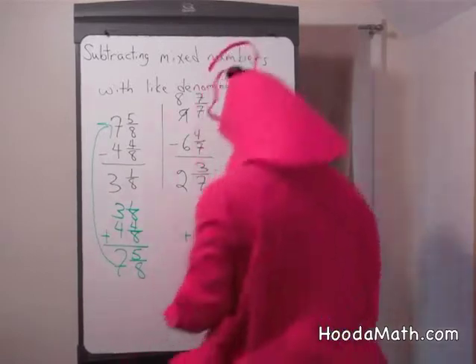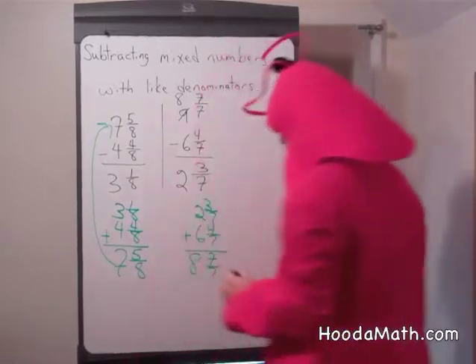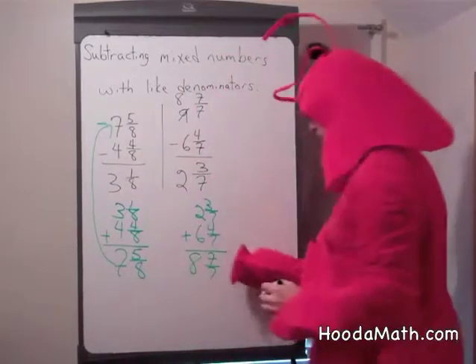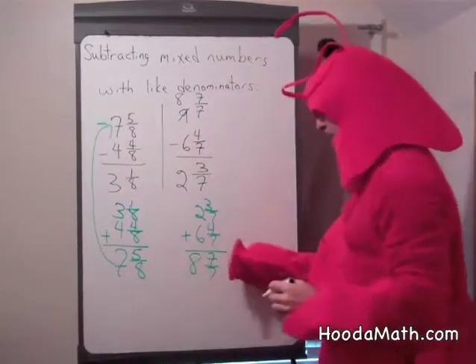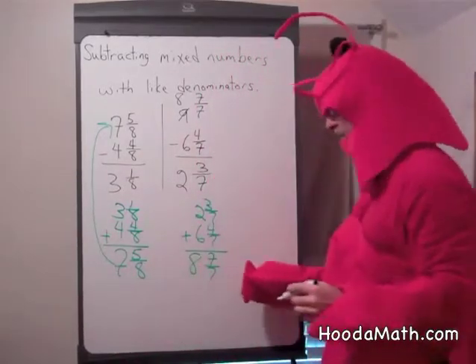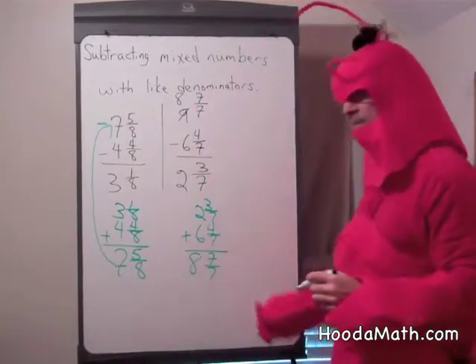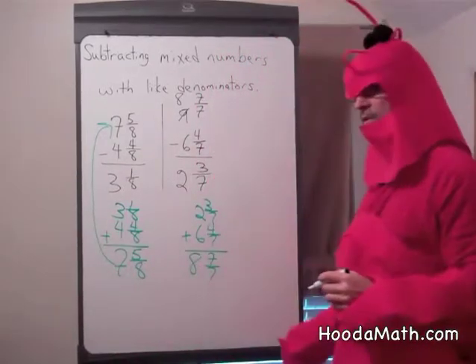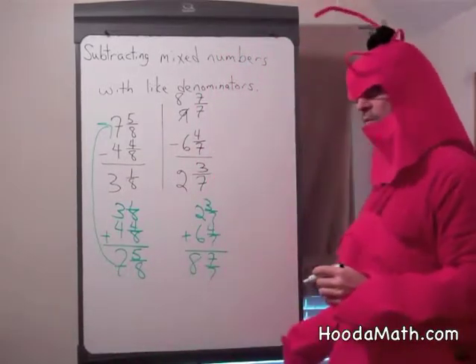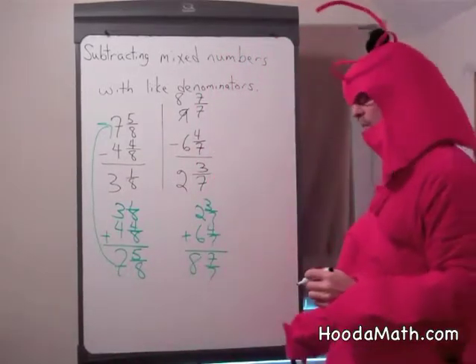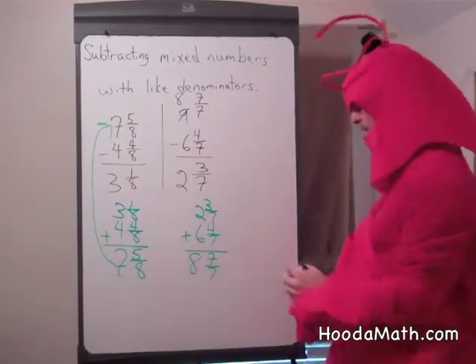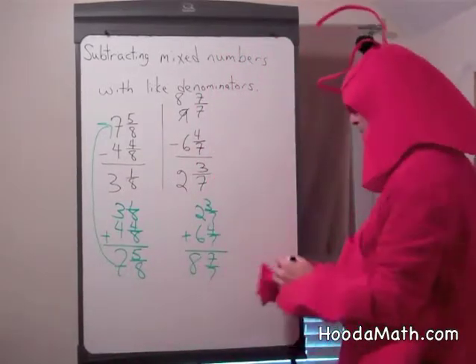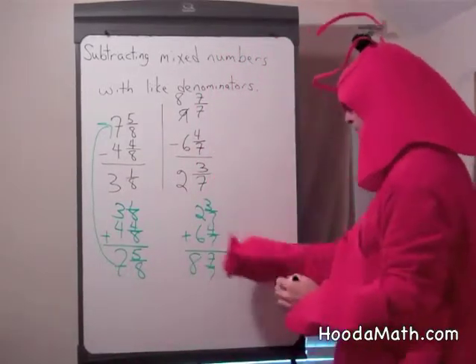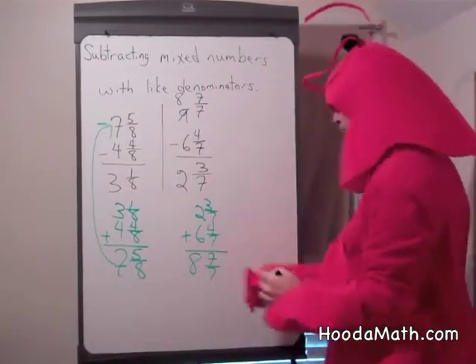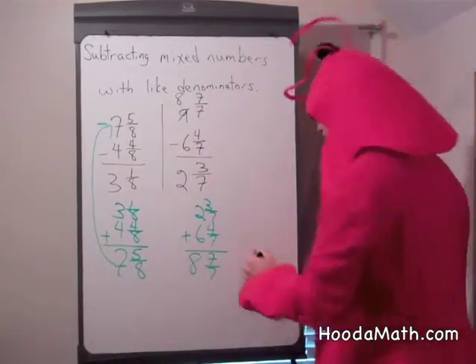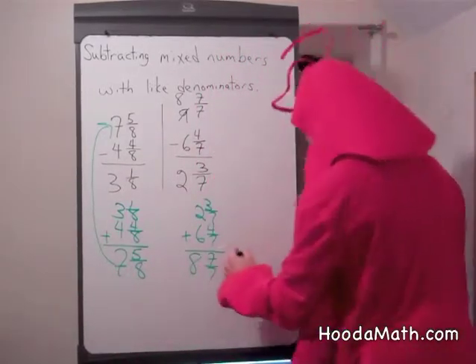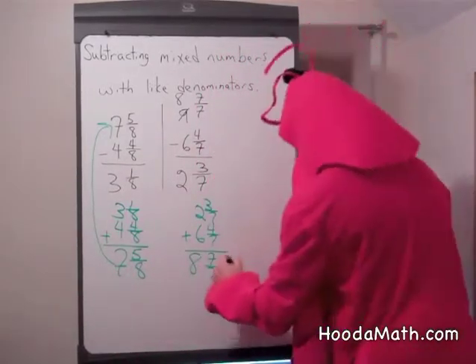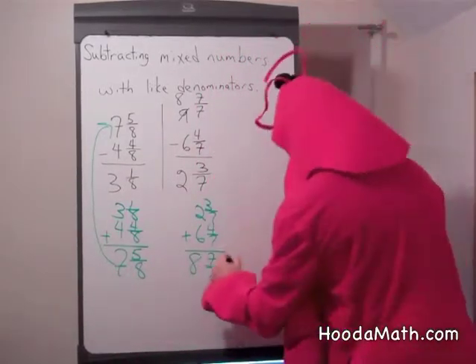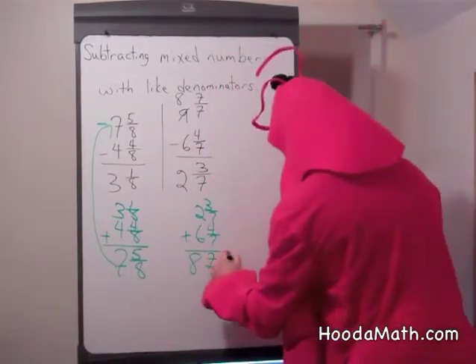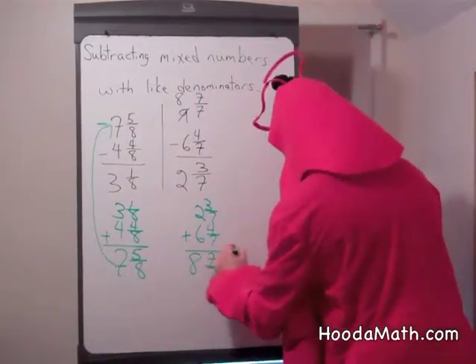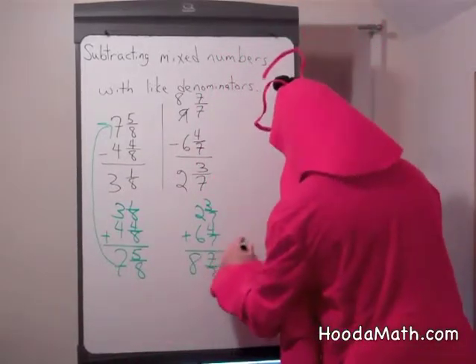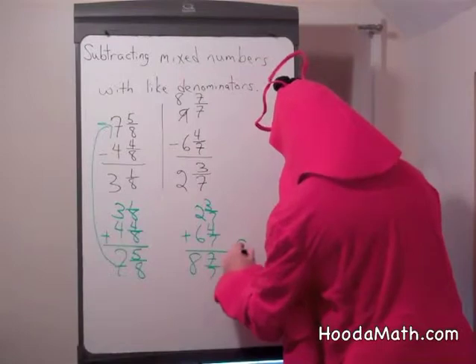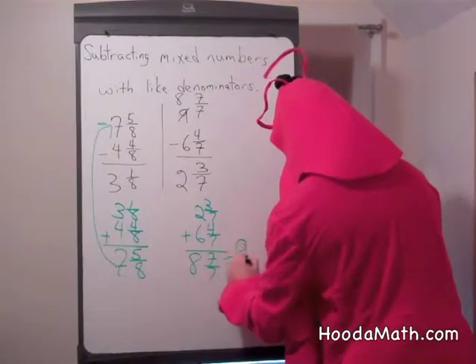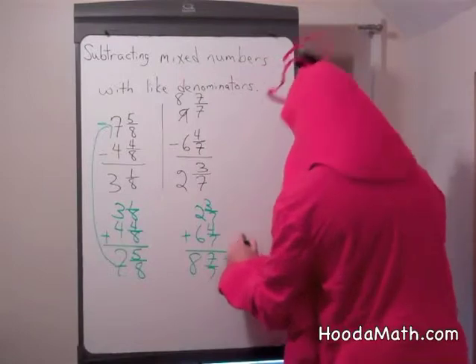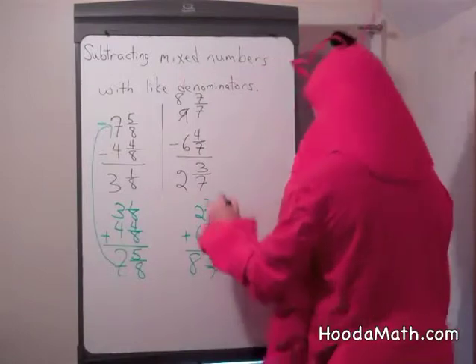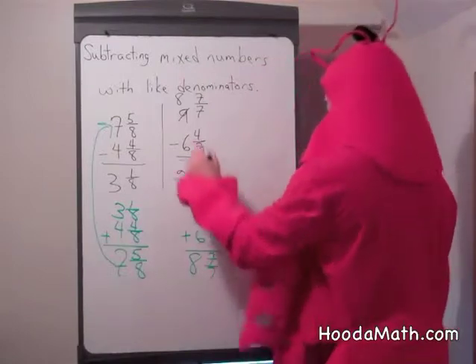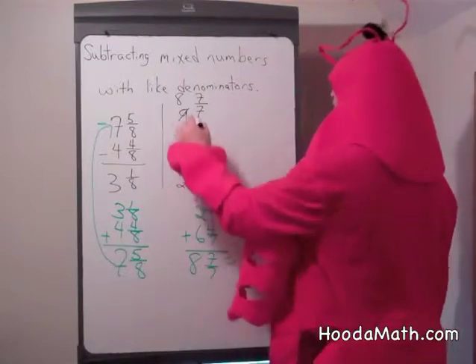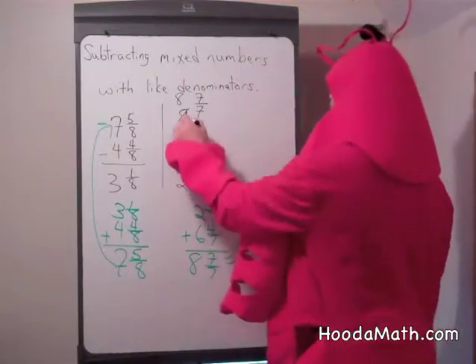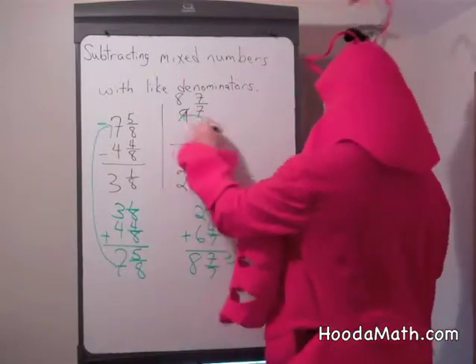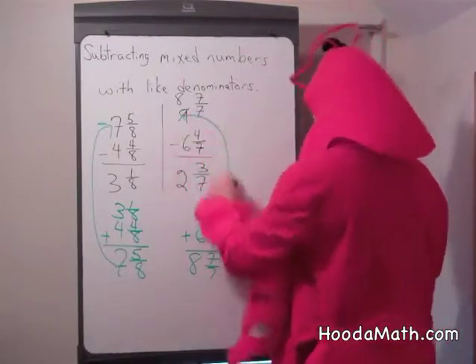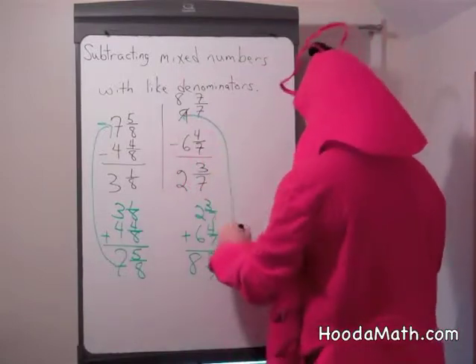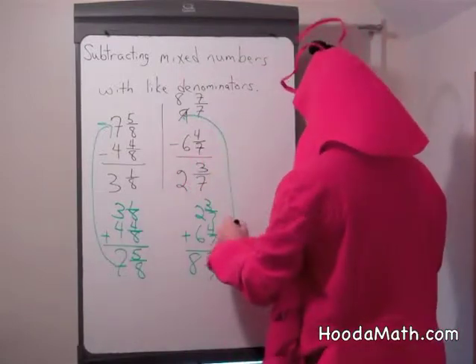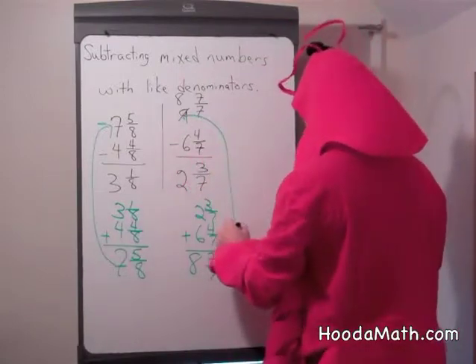Now 7 sevenths equals 1. 1 plus 8 equals 9. And that was our original number.